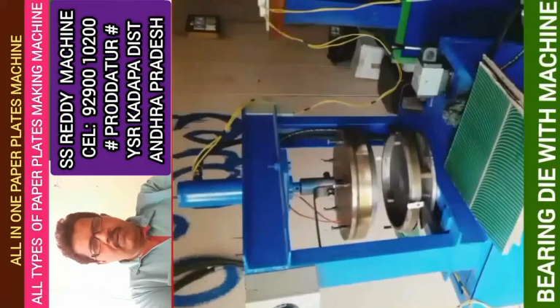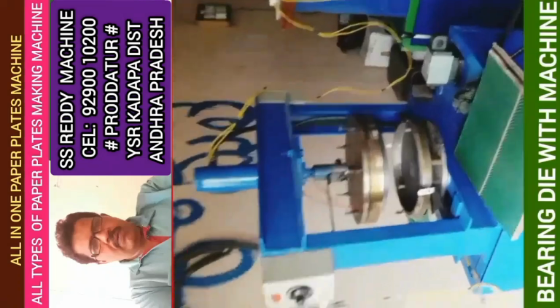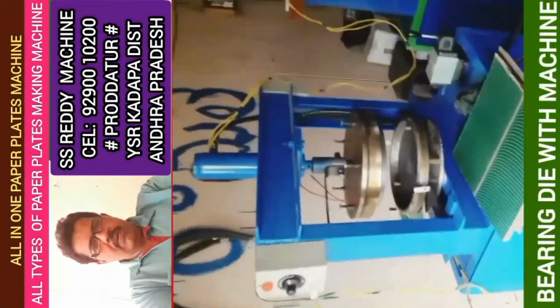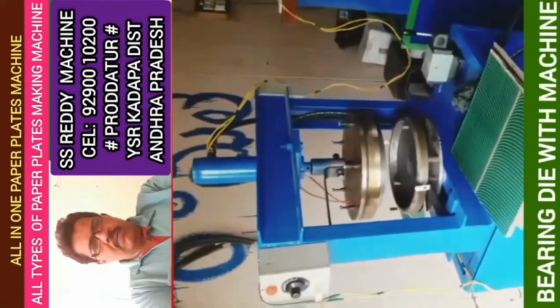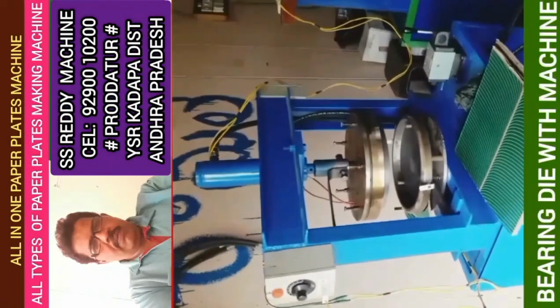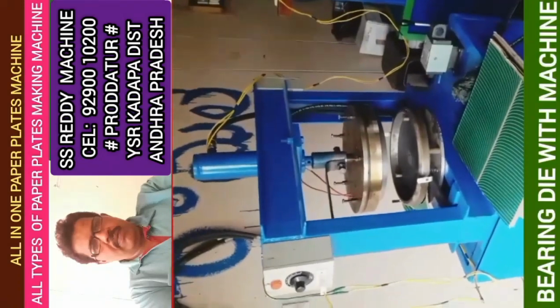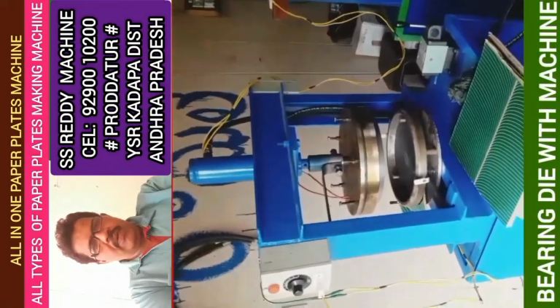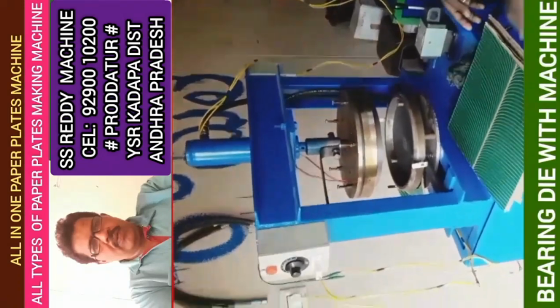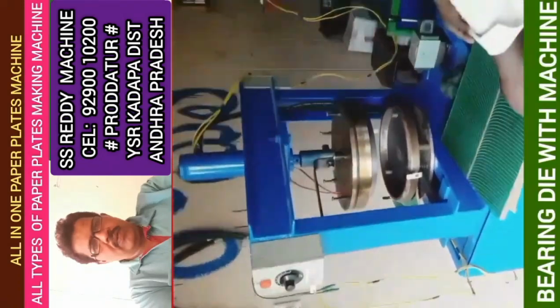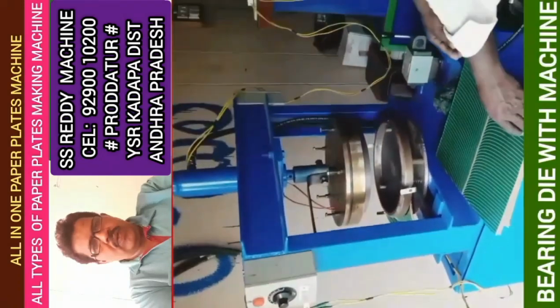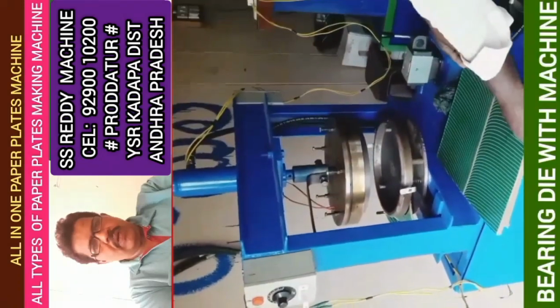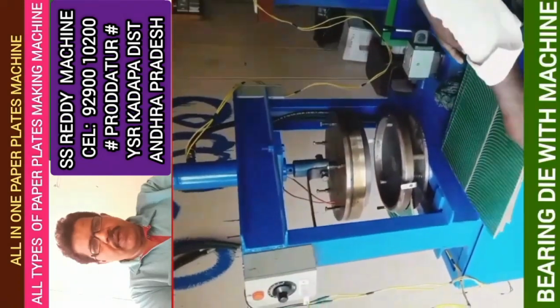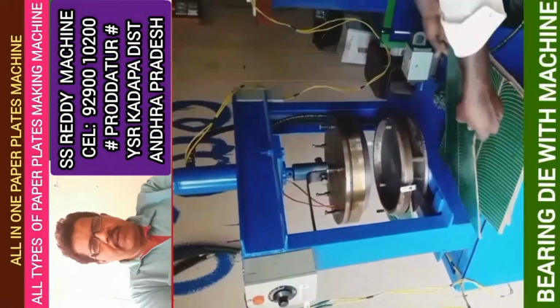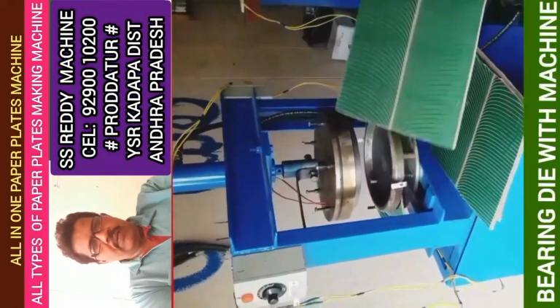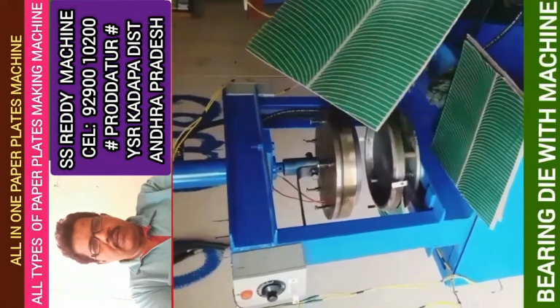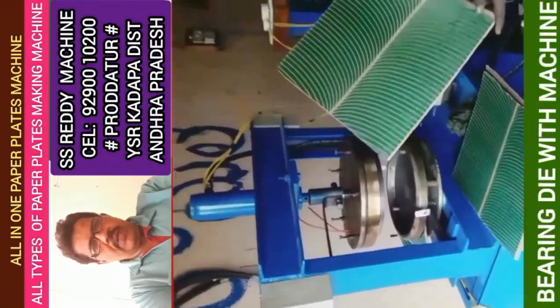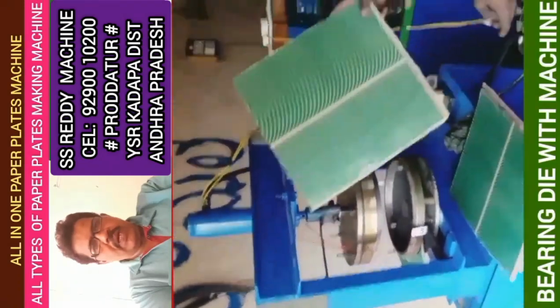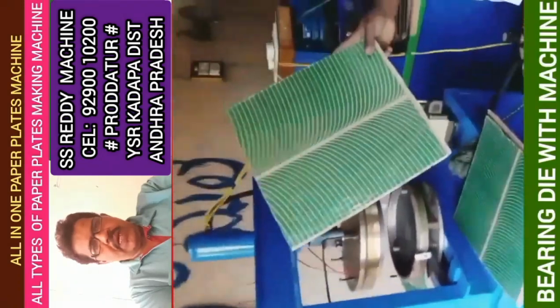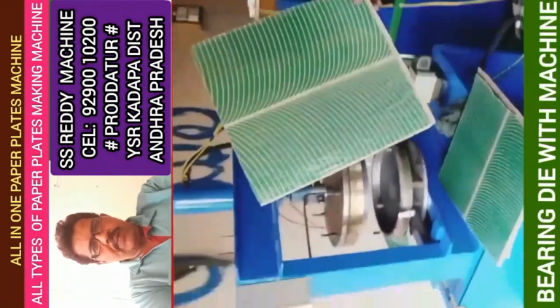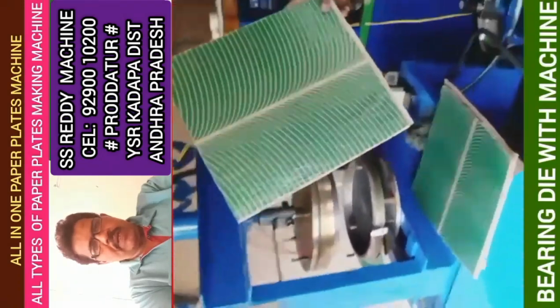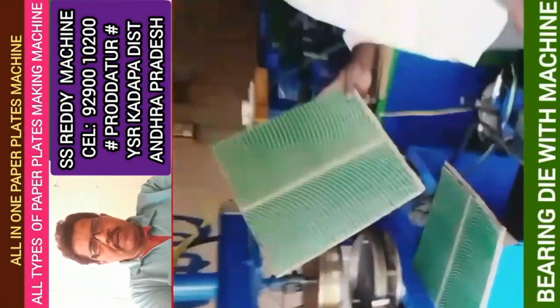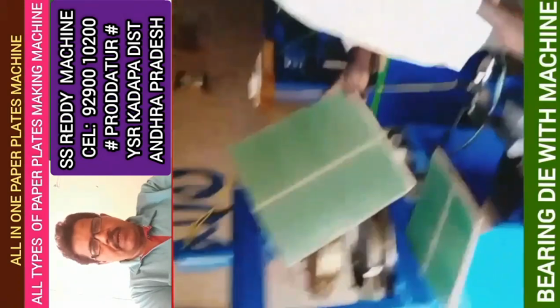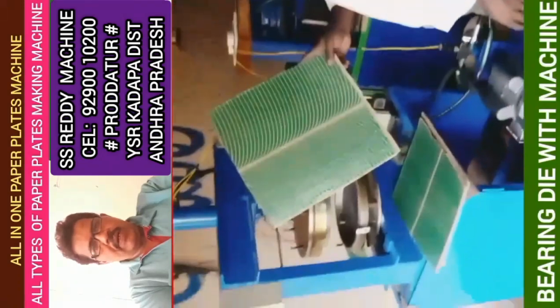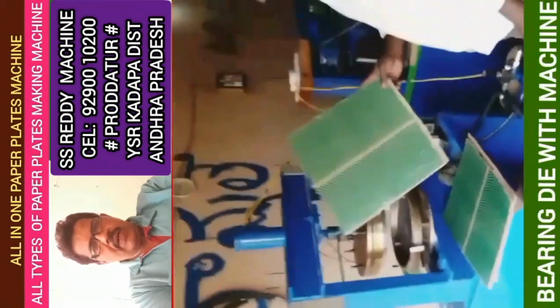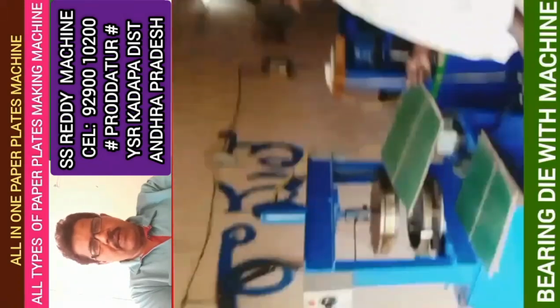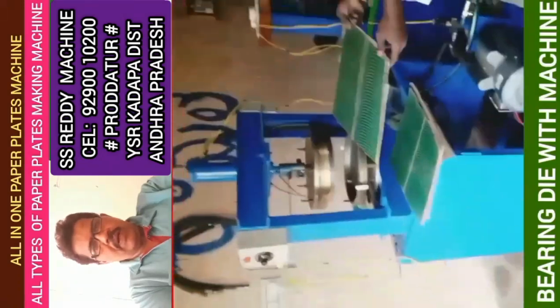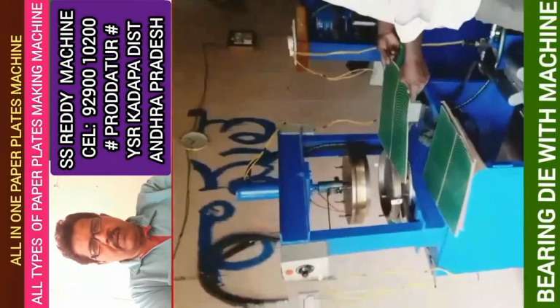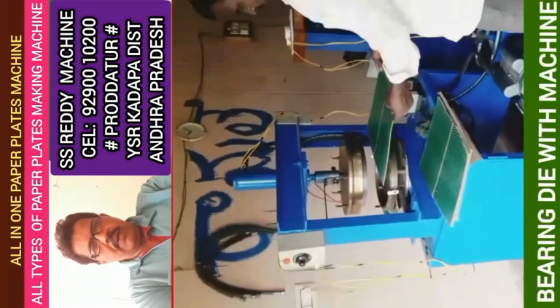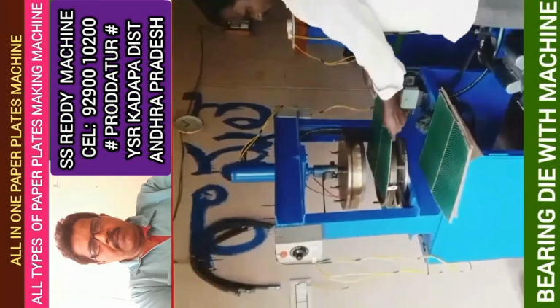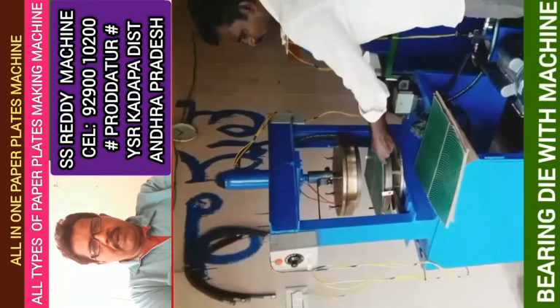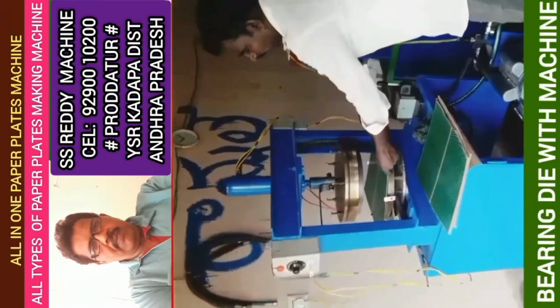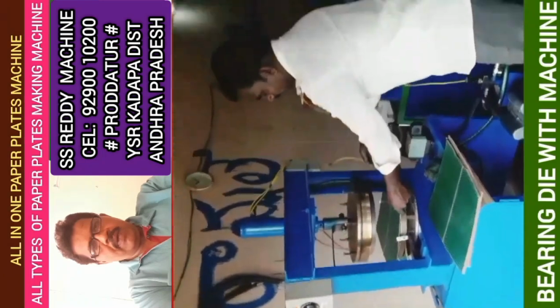All types of all-in-one paper plate making machines are available. This machine is available.